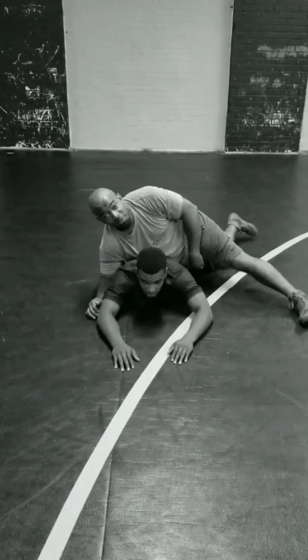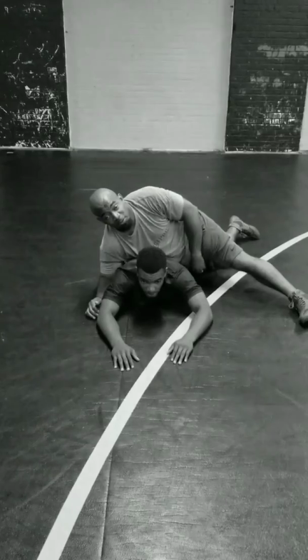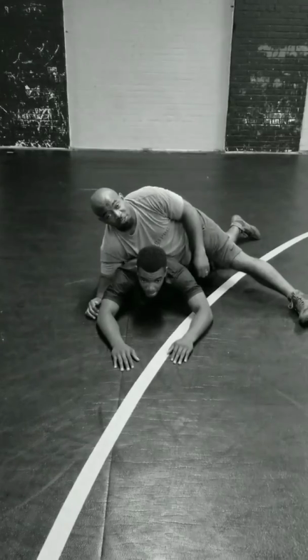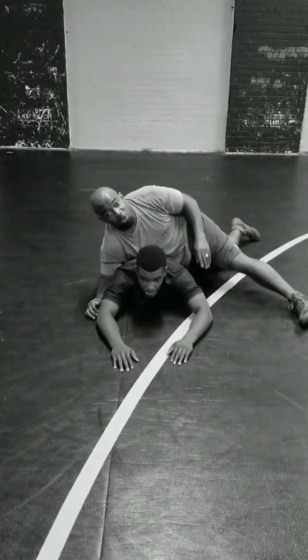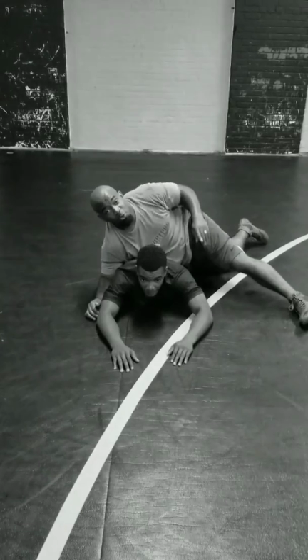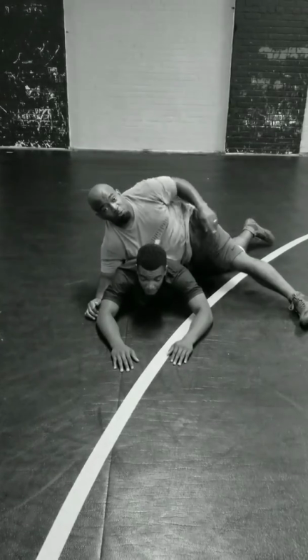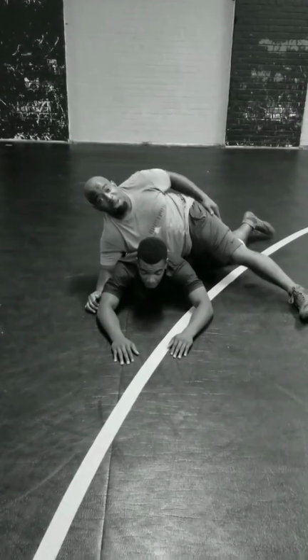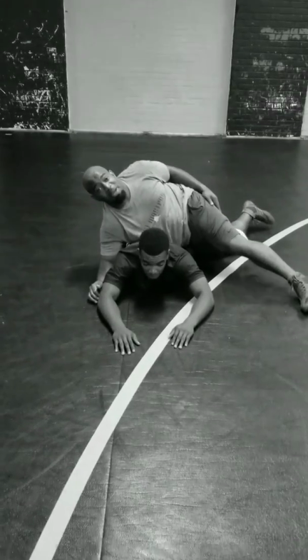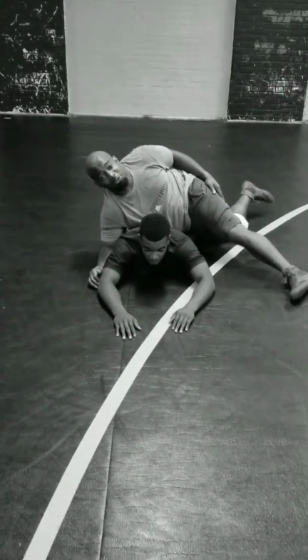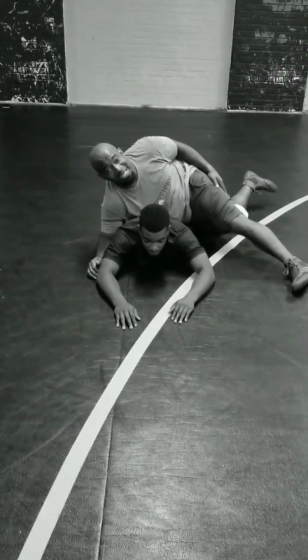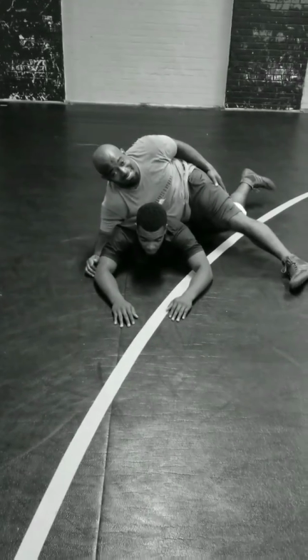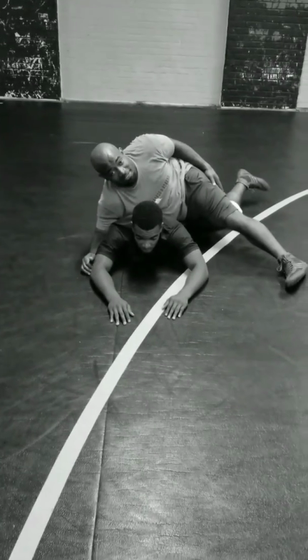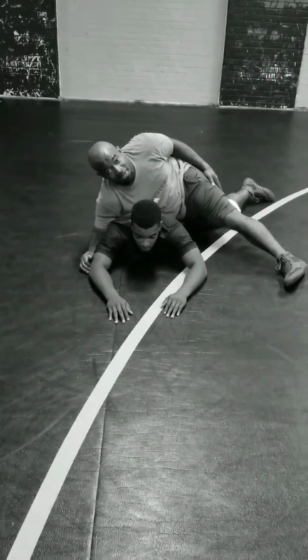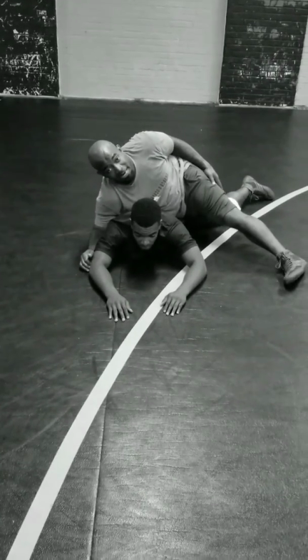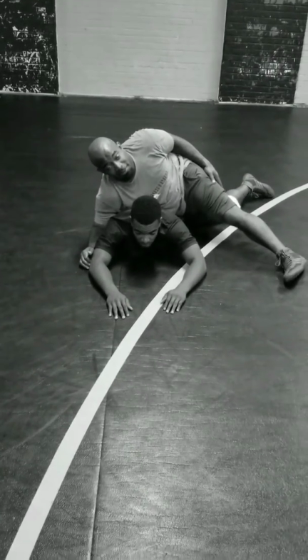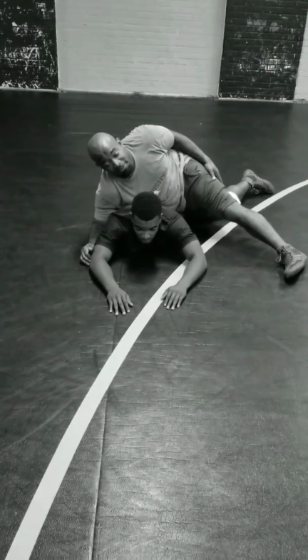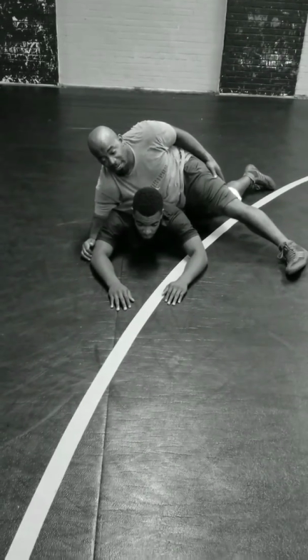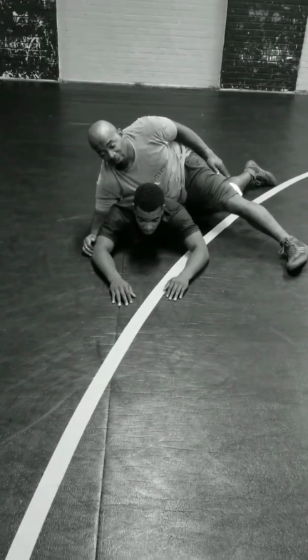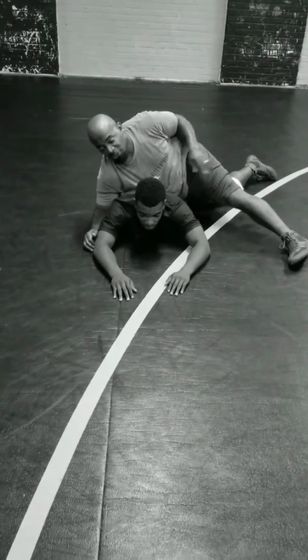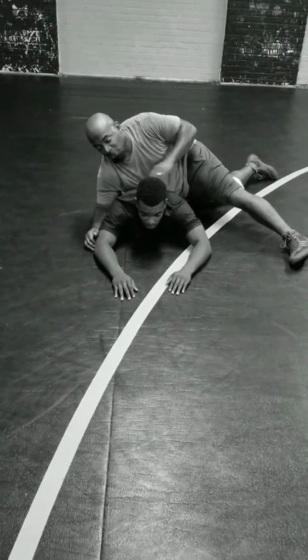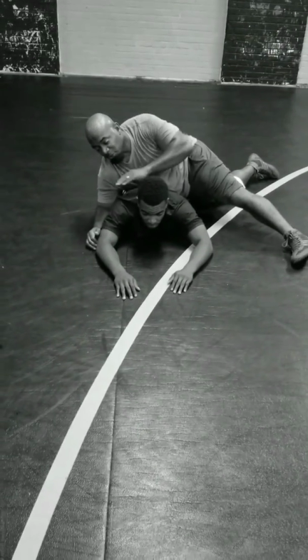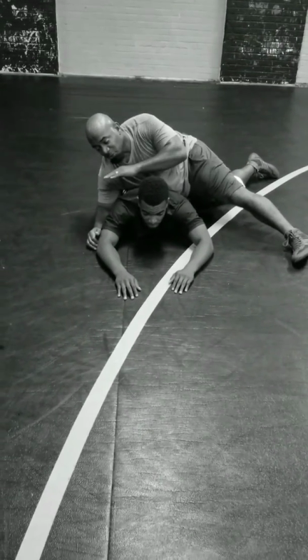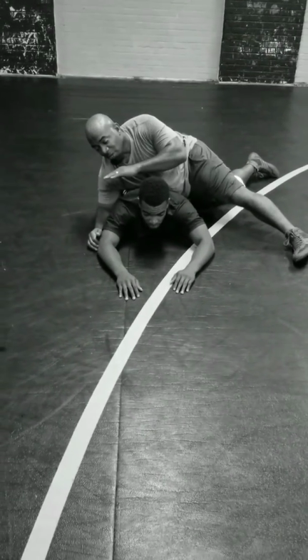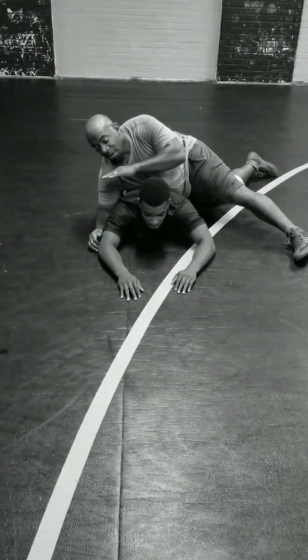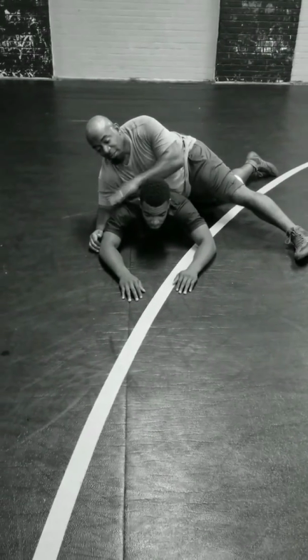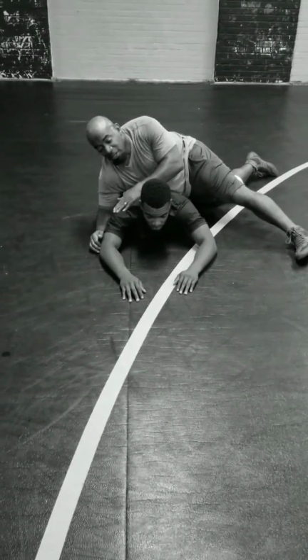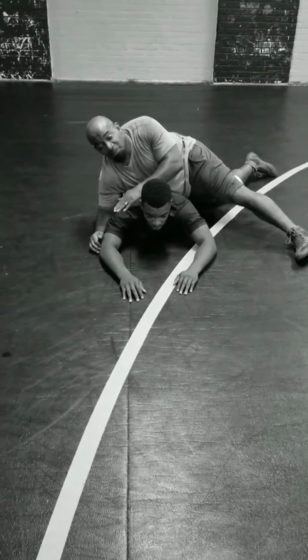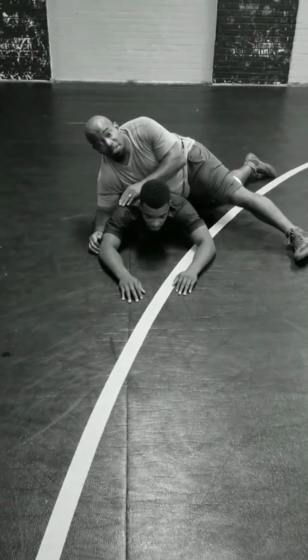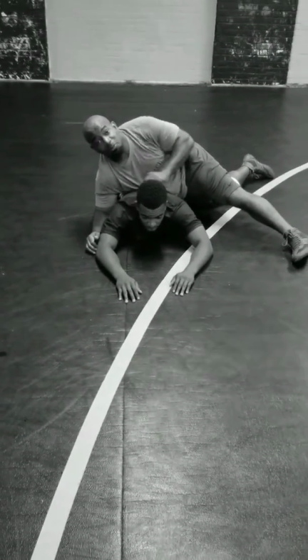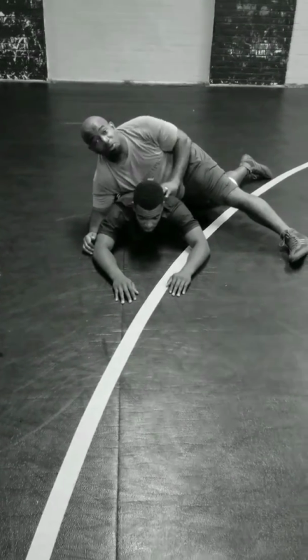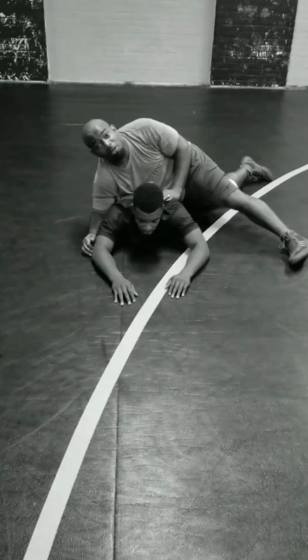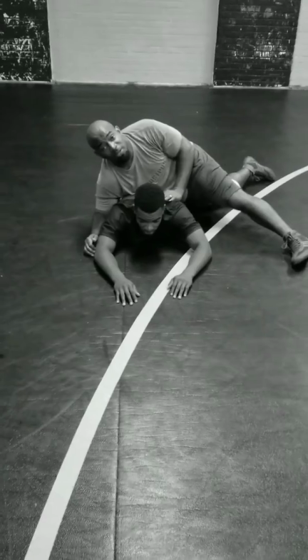Hello everyone, this is Coach Lewis from Bat Masters Wrestling. Today I want to show you a couple of setups for the crossface.